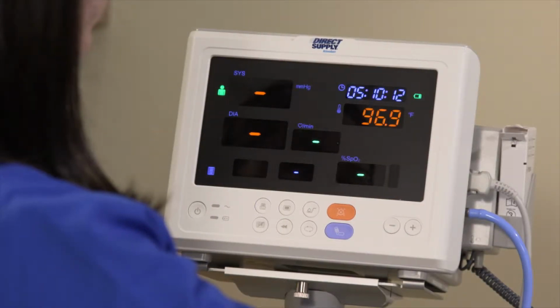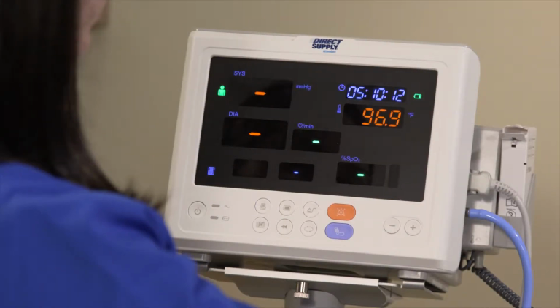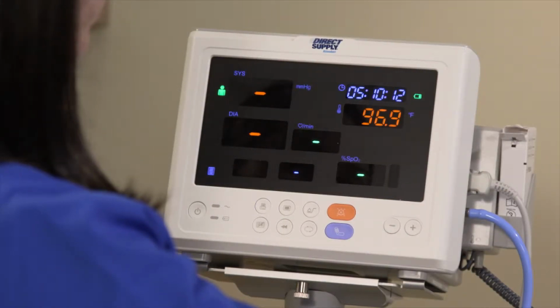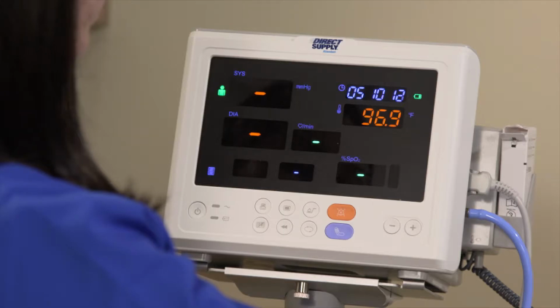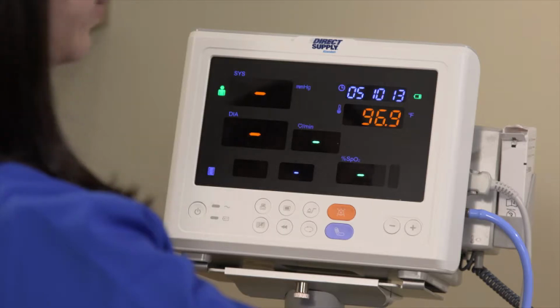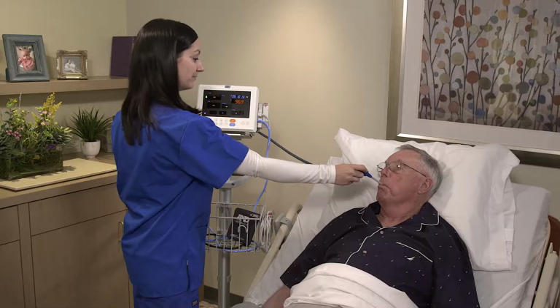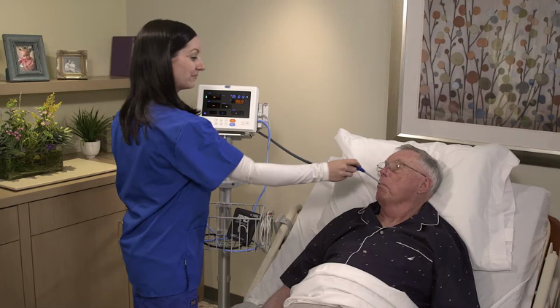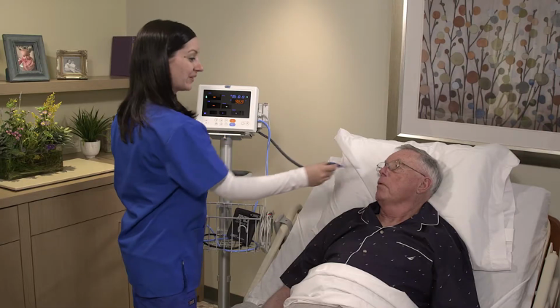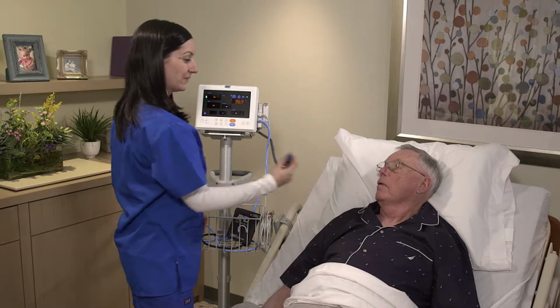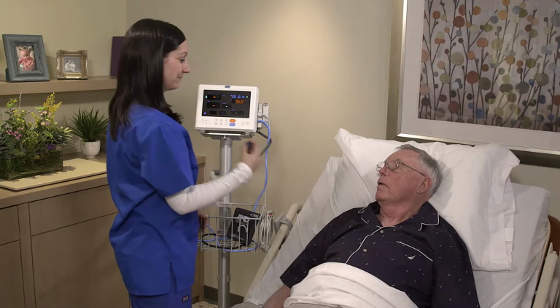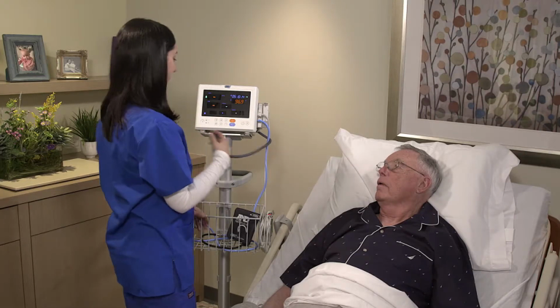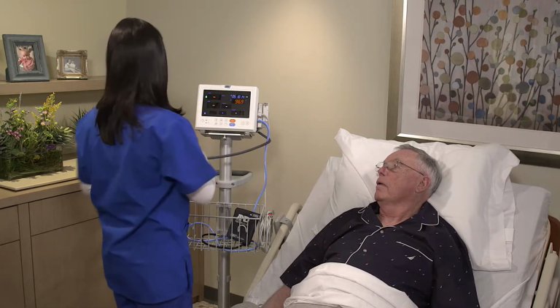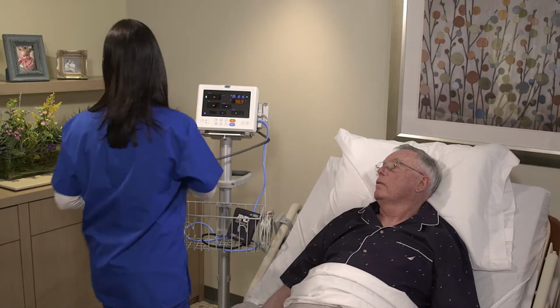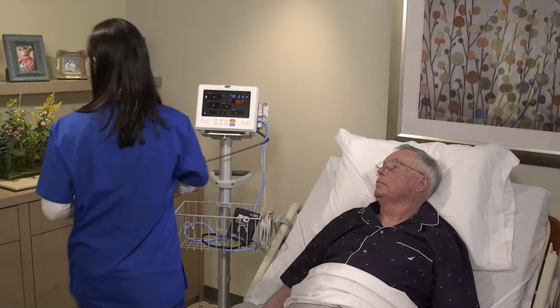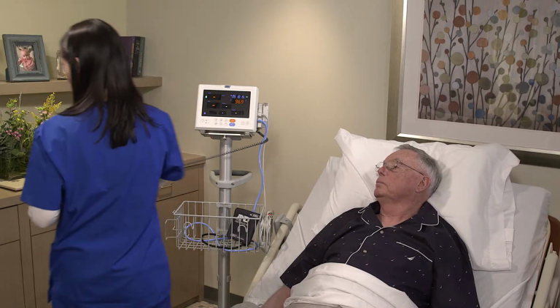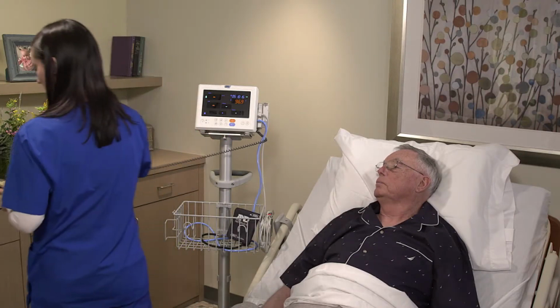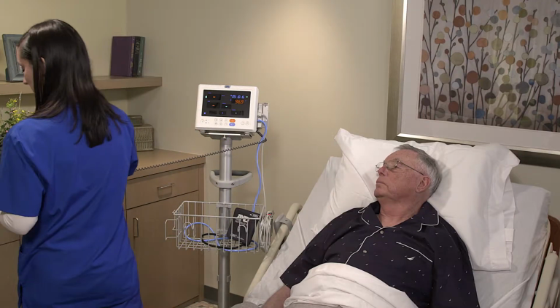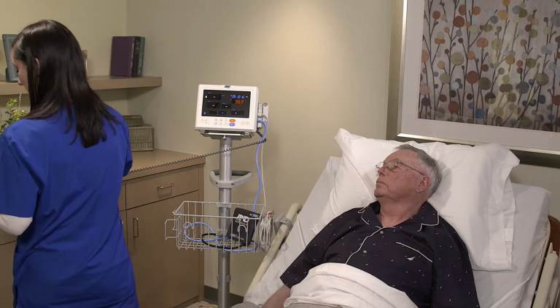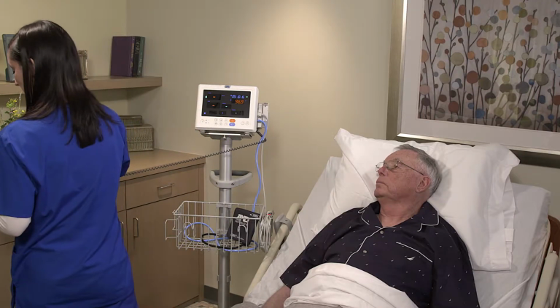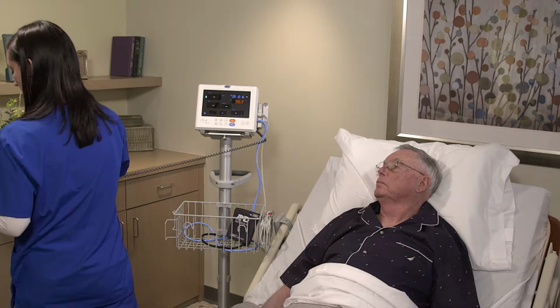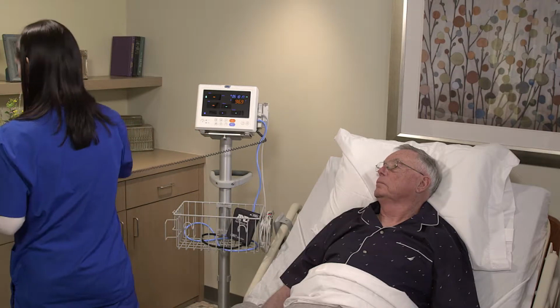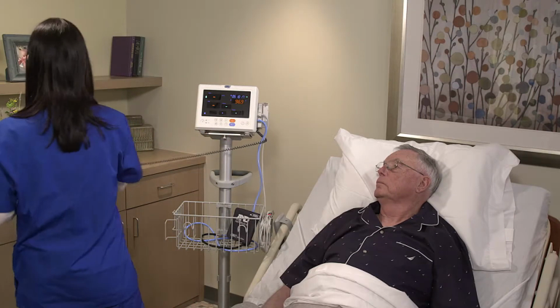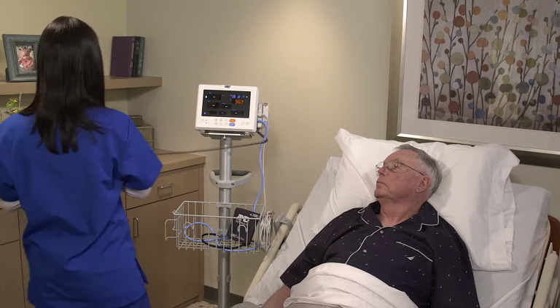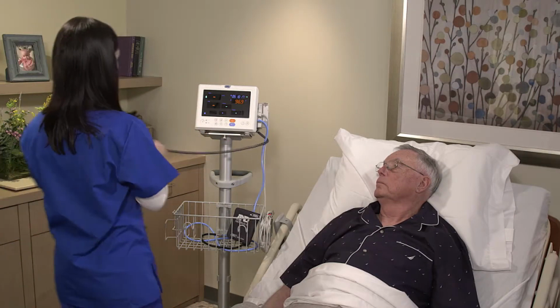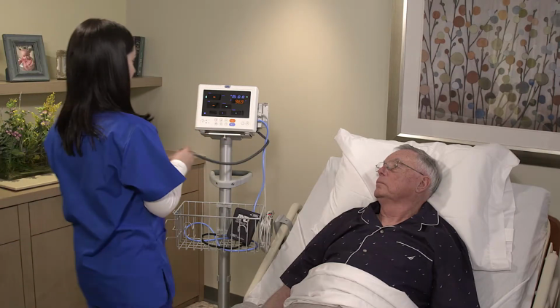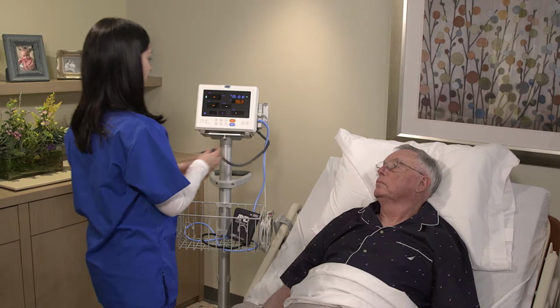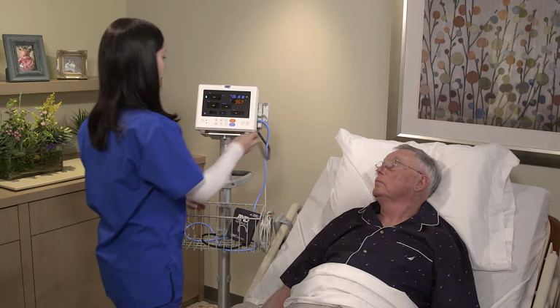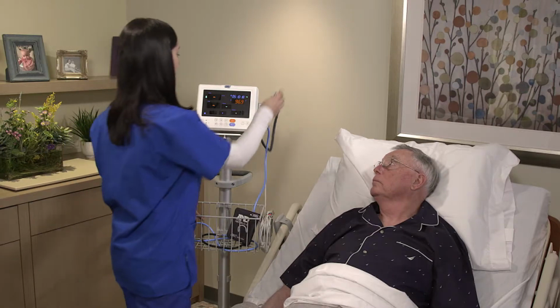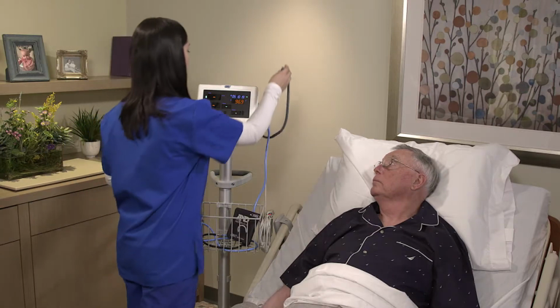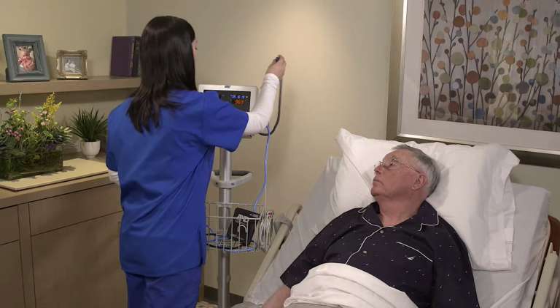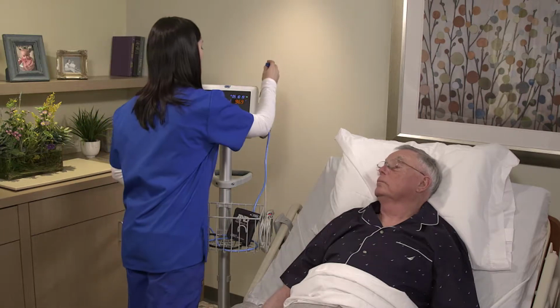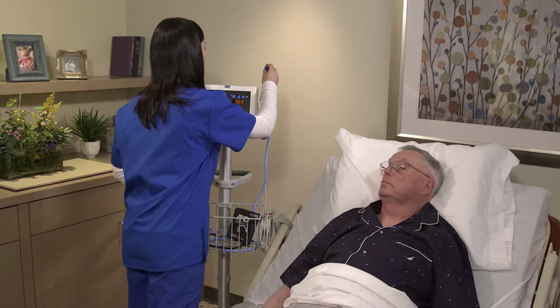Record the temperature and remove the probe from the resident's mouth. Discard the probe cover in the trash and return the probe to the probe well.